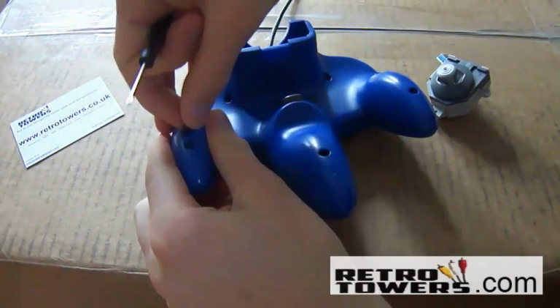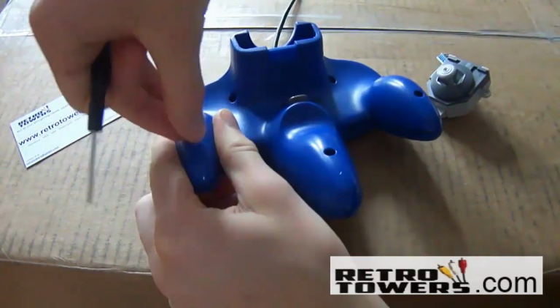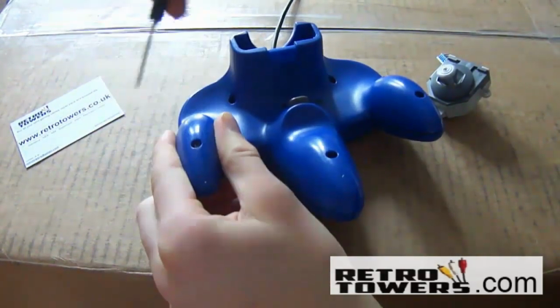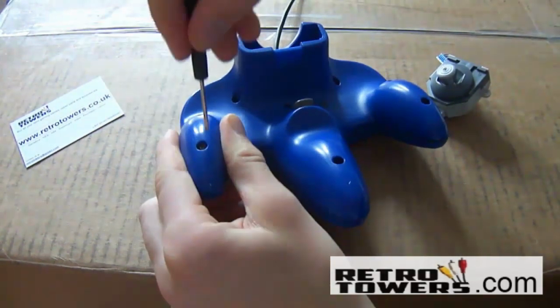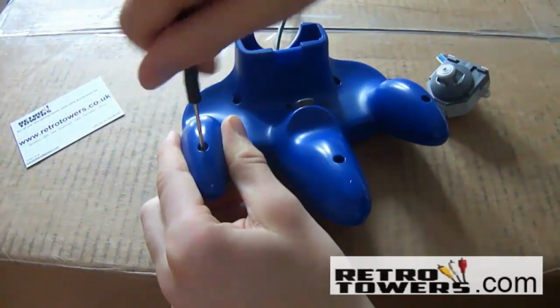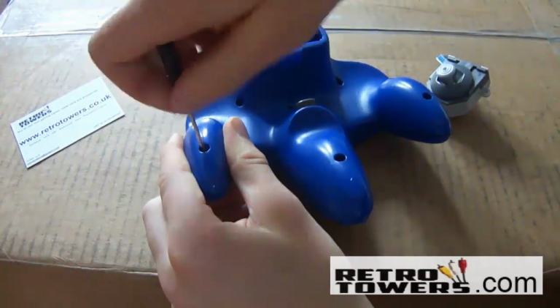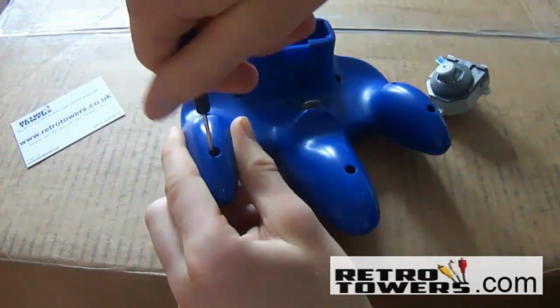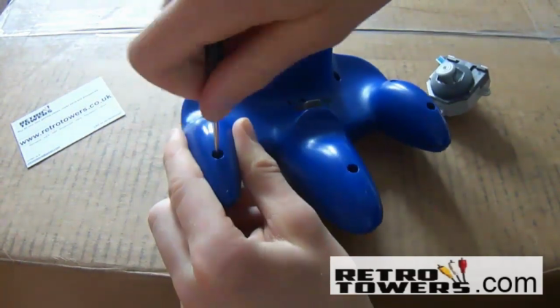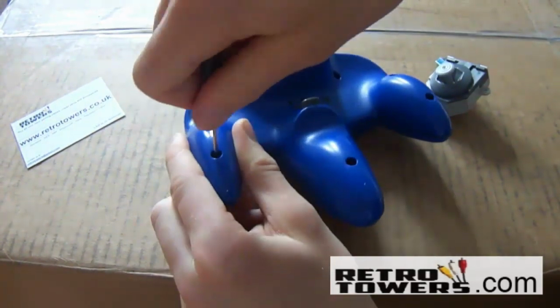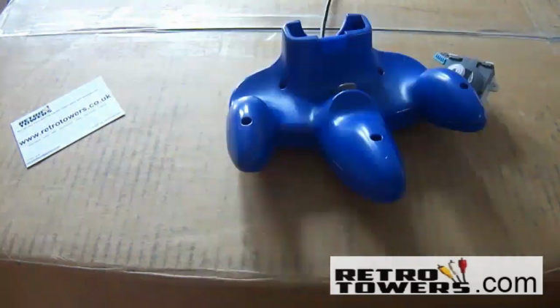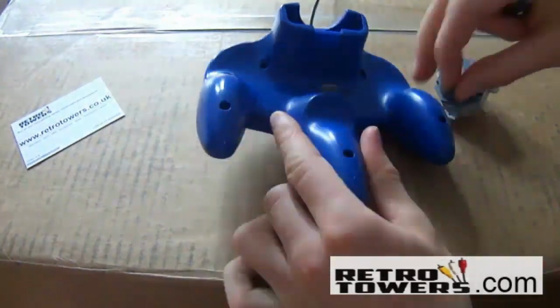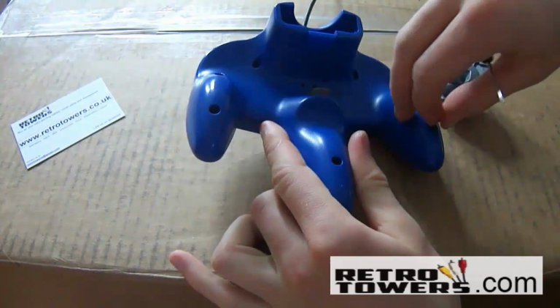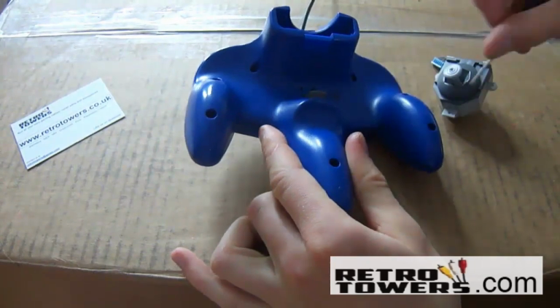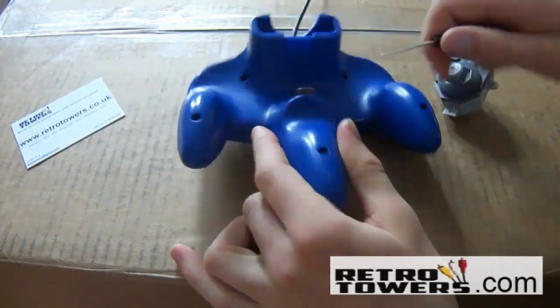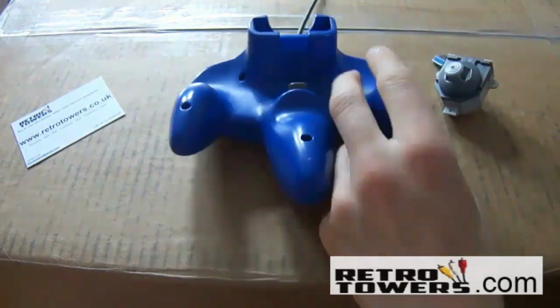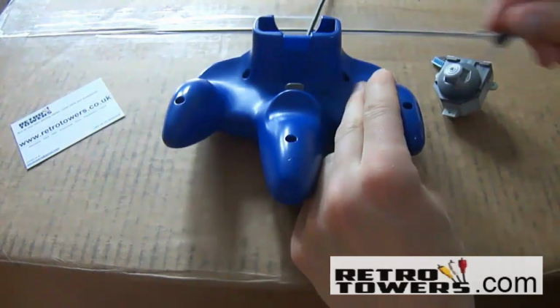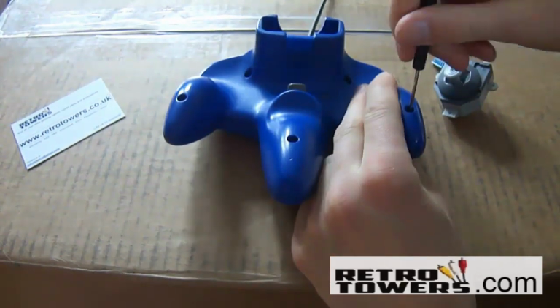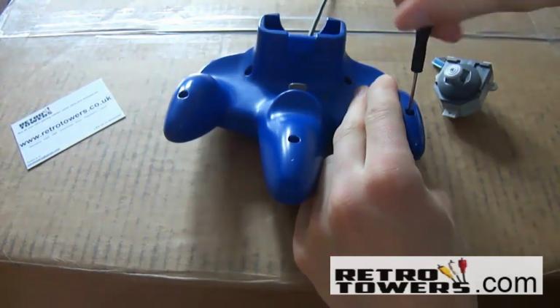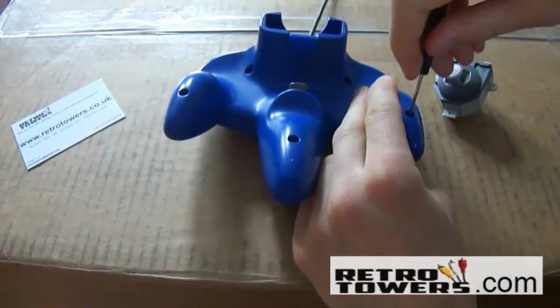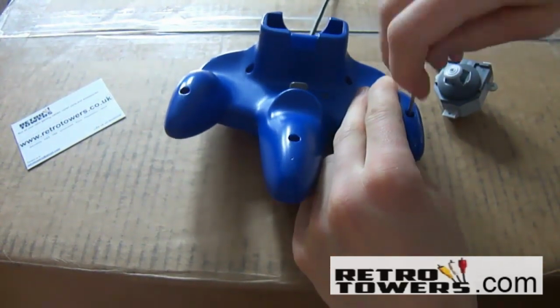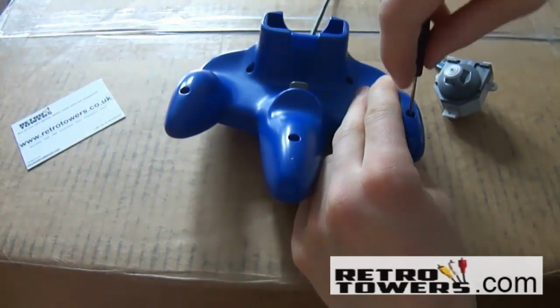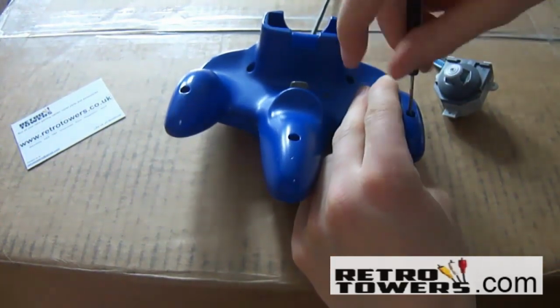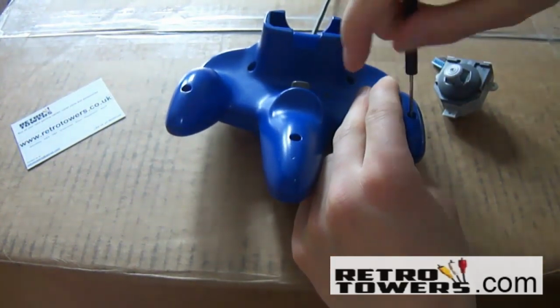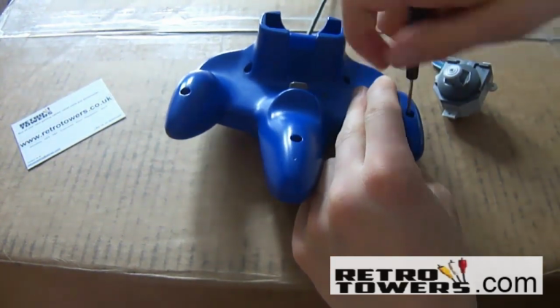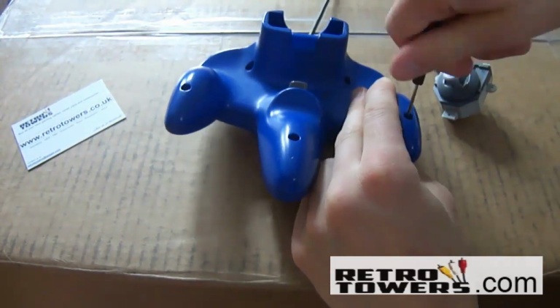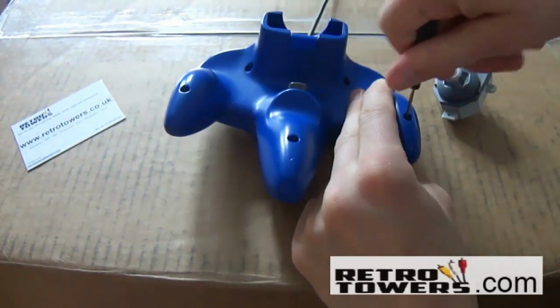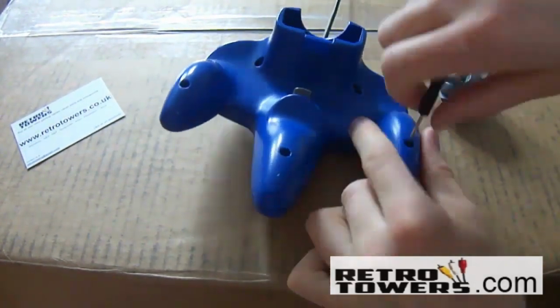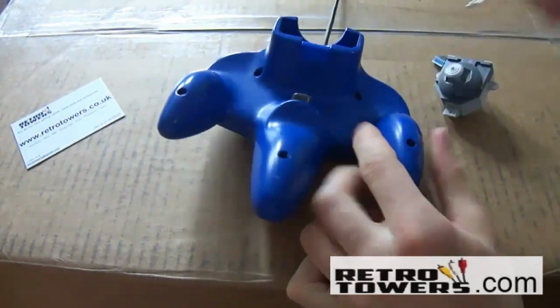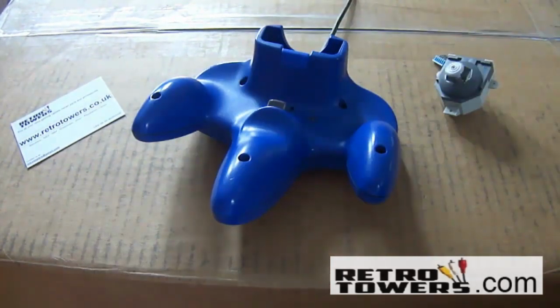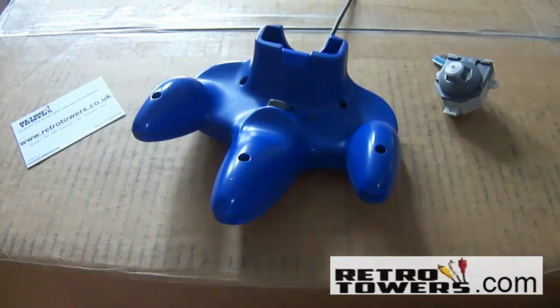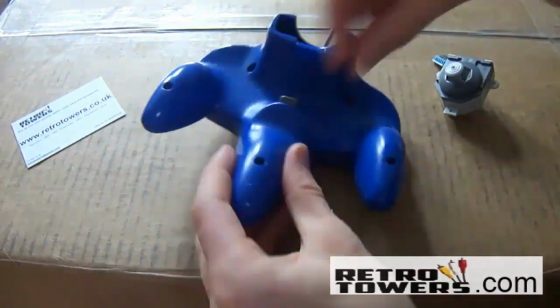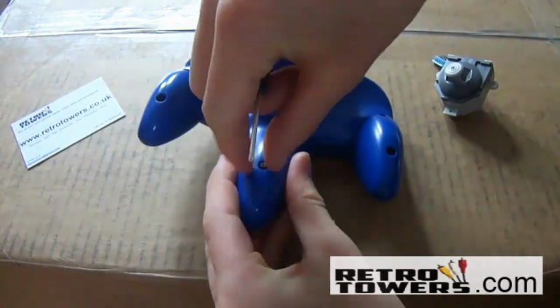The two small screws don't need to go back in for the controller to feel connected, but if you want to put them back in you still can.